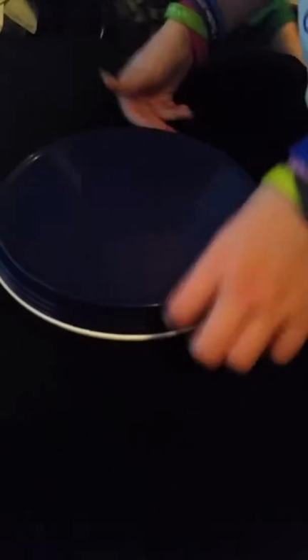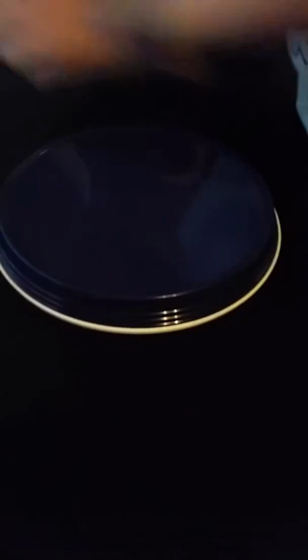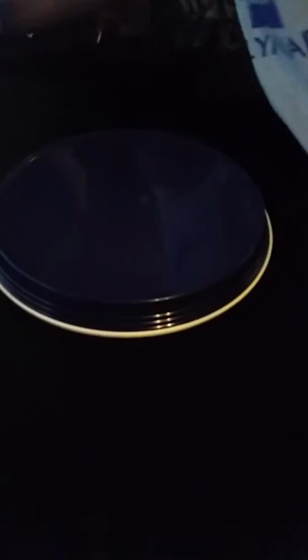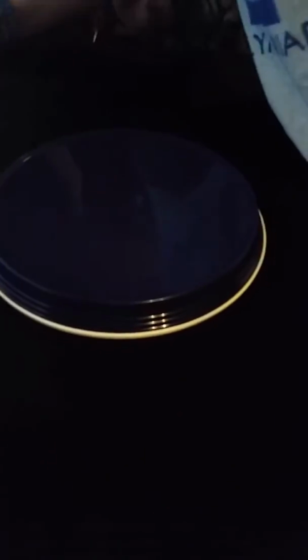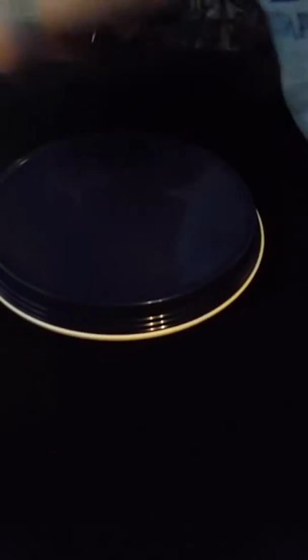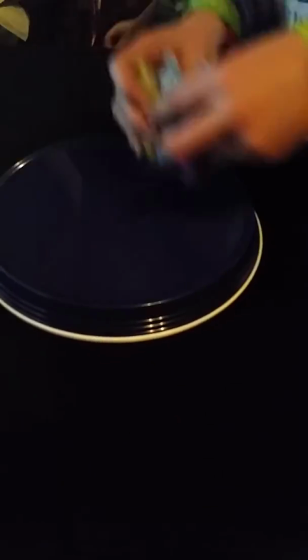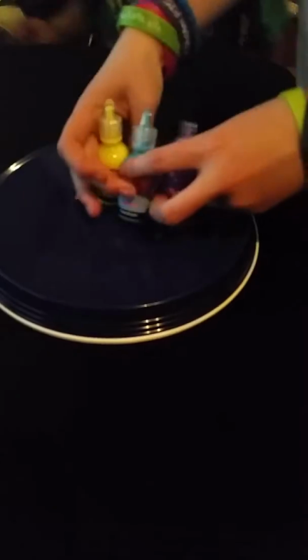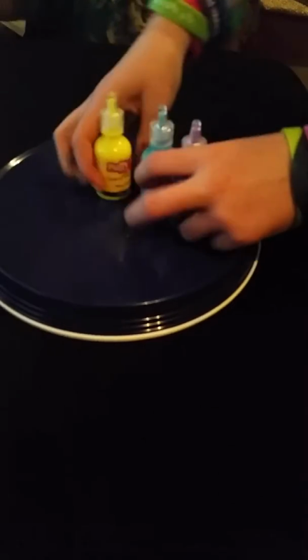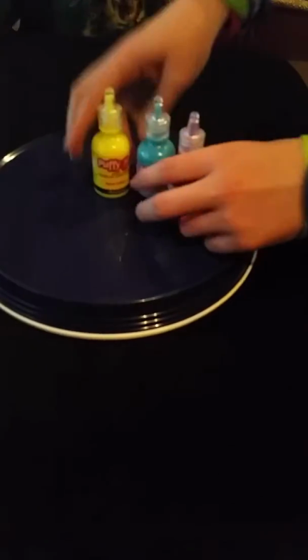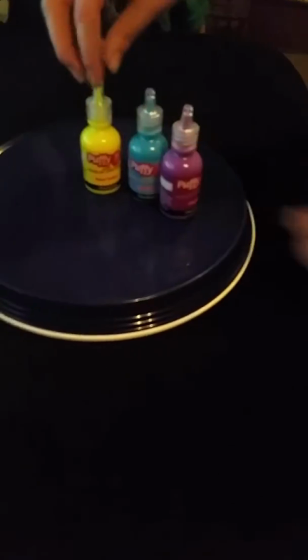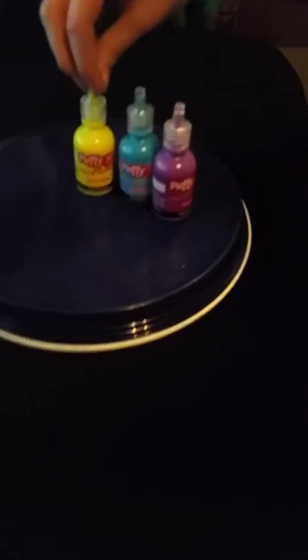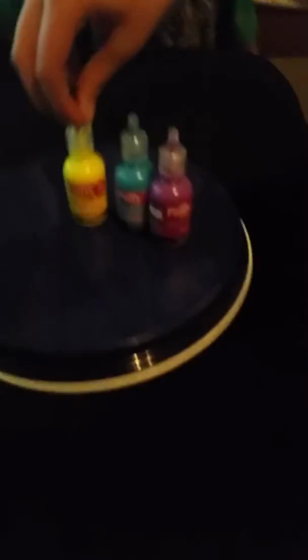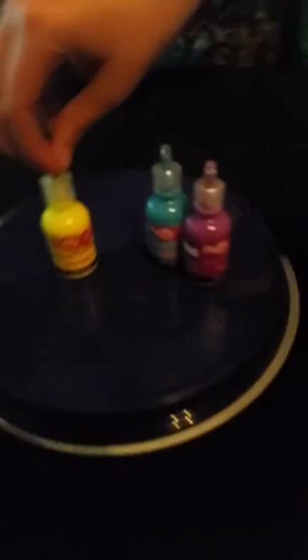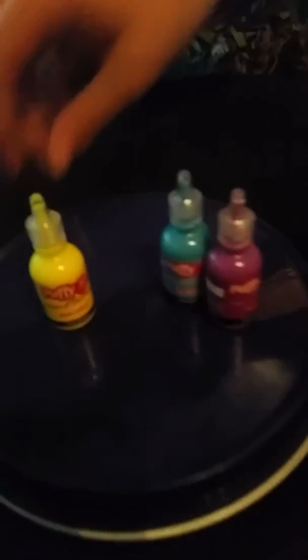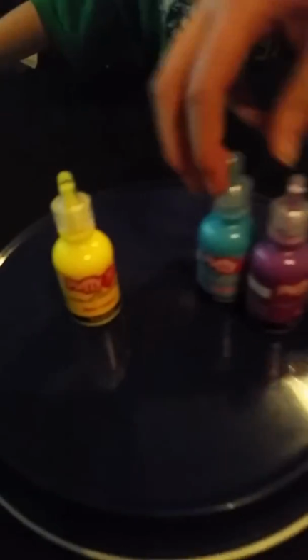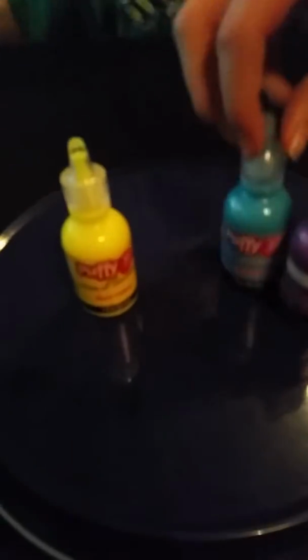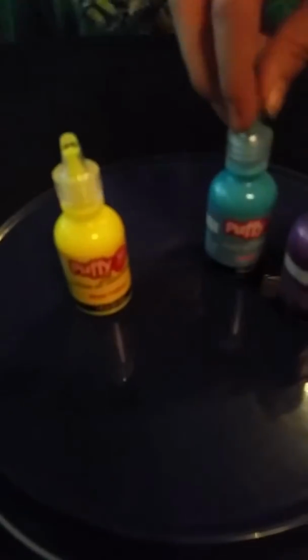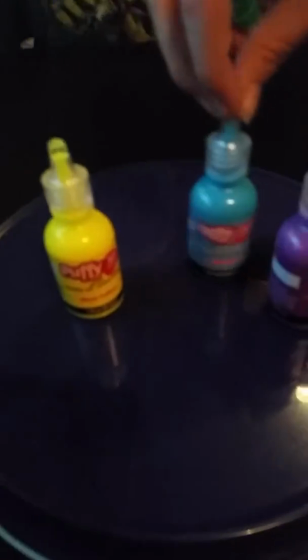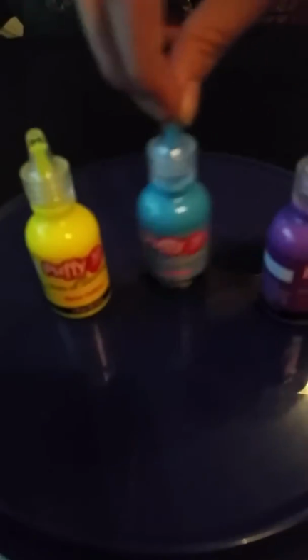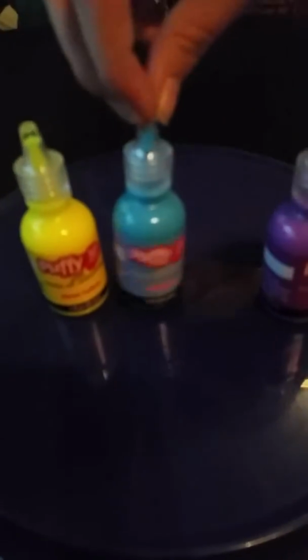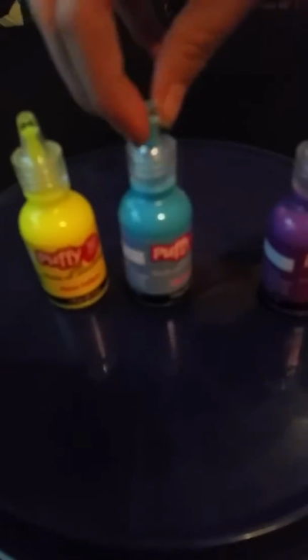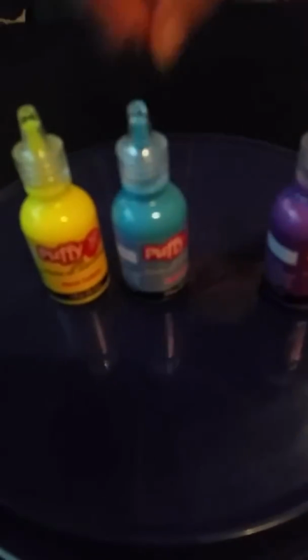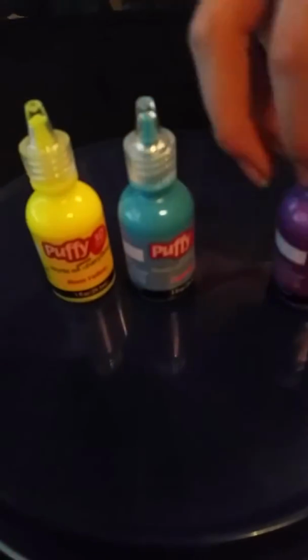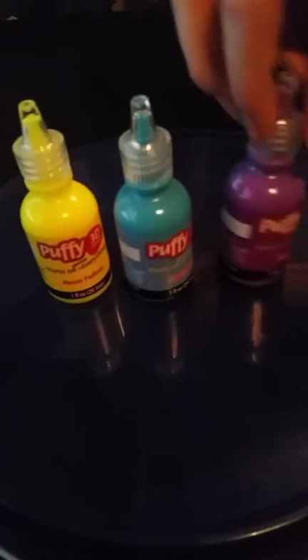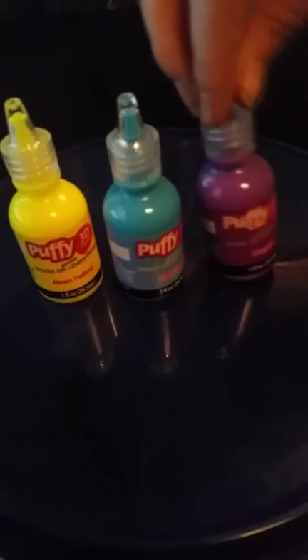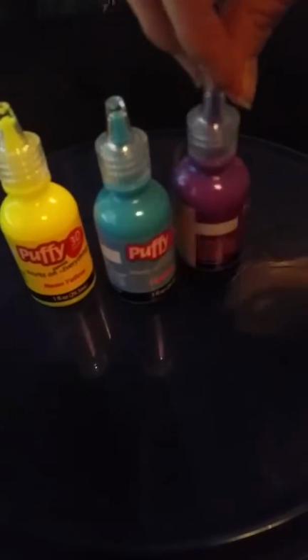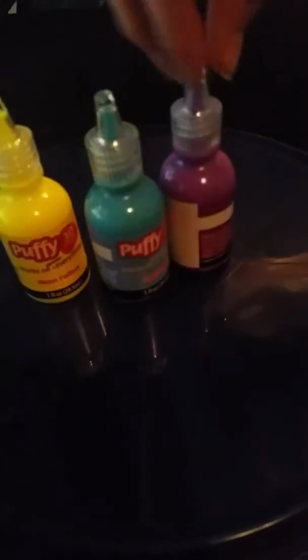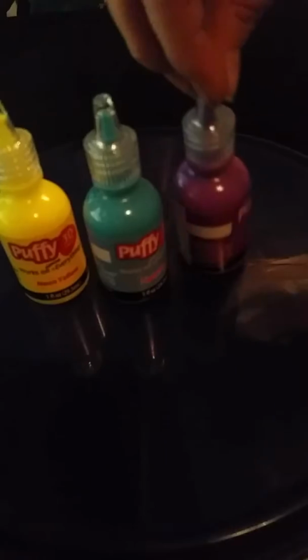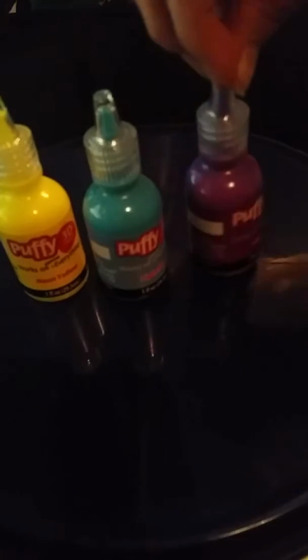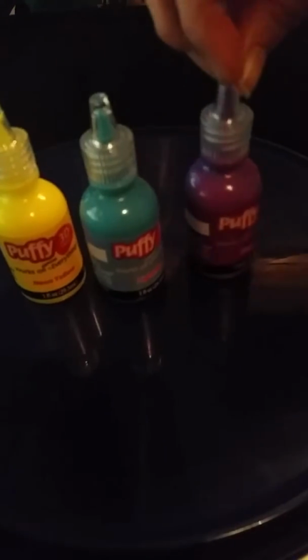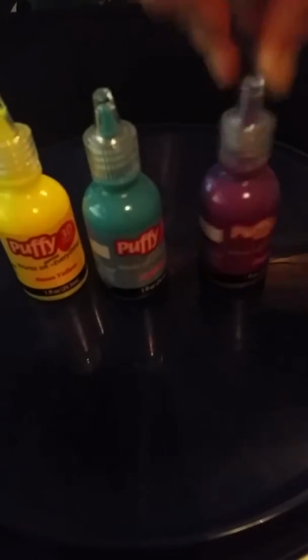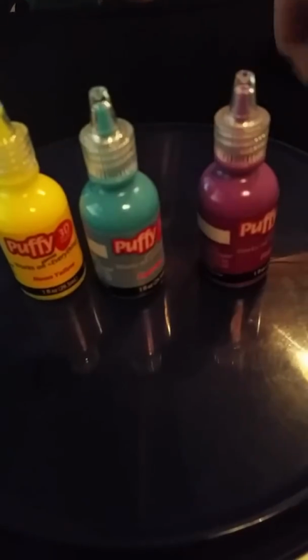And then you're going to need your puff paint: yellow, blue, and purple.